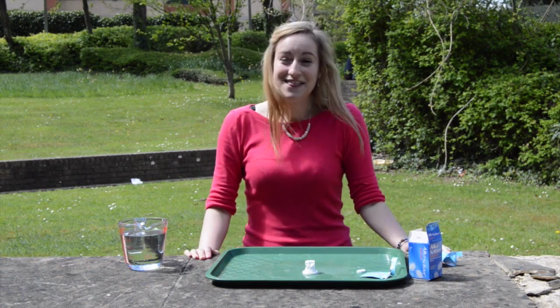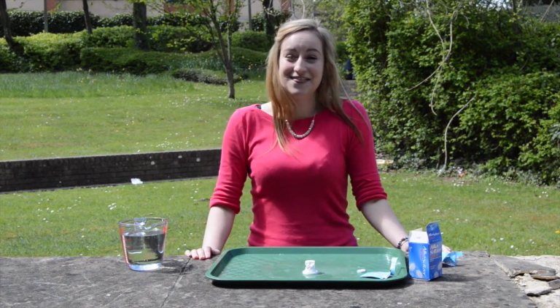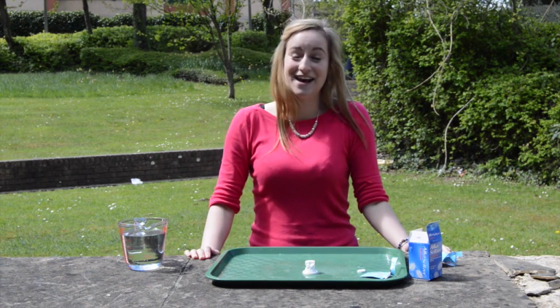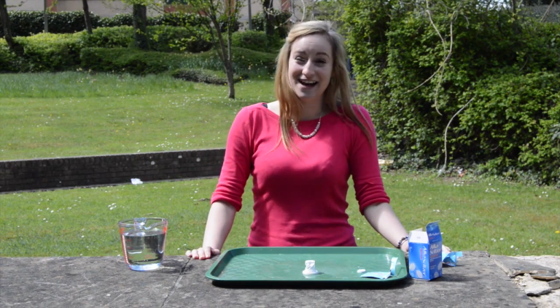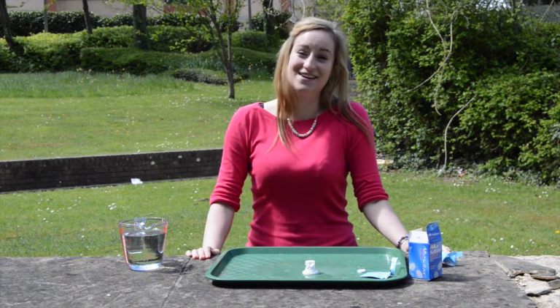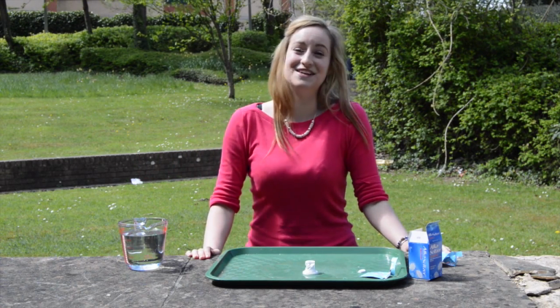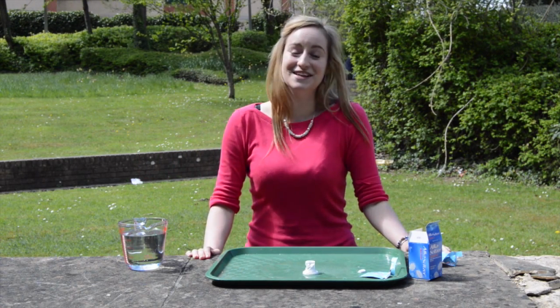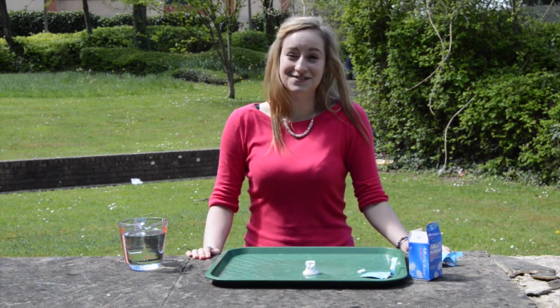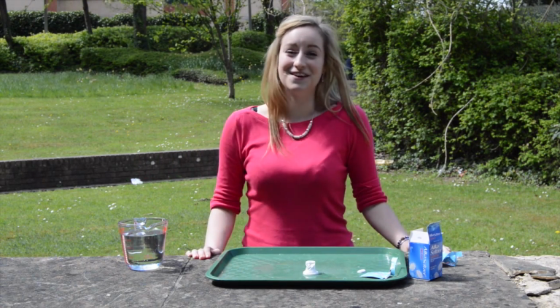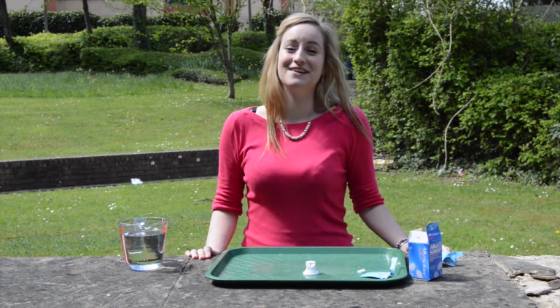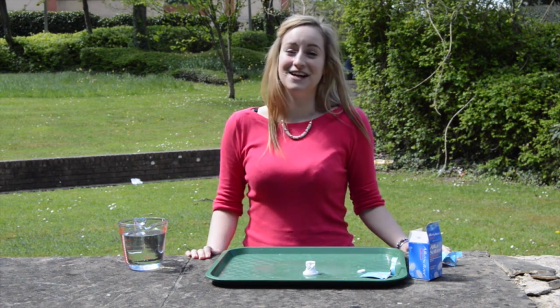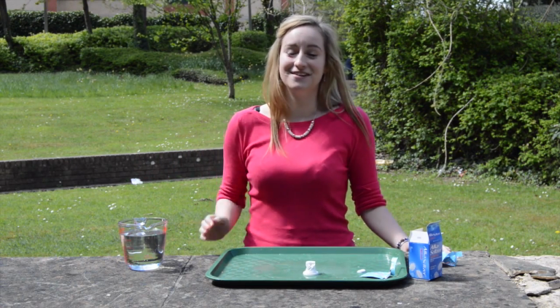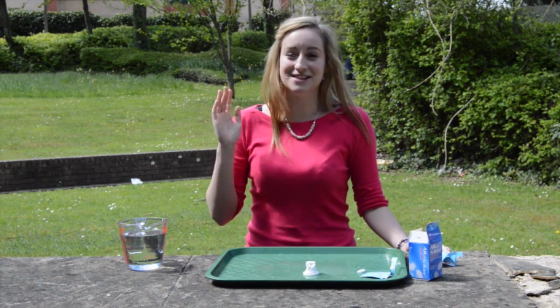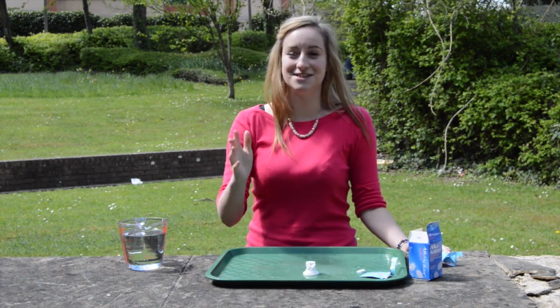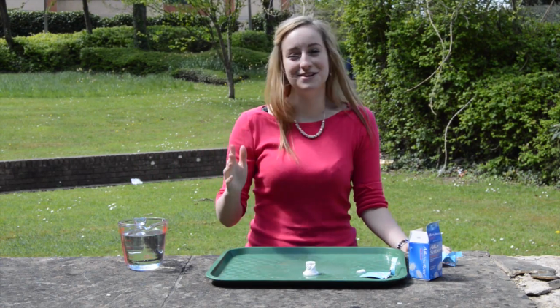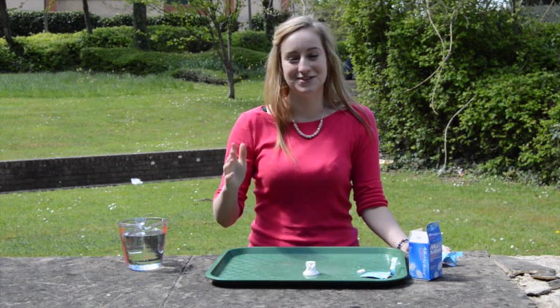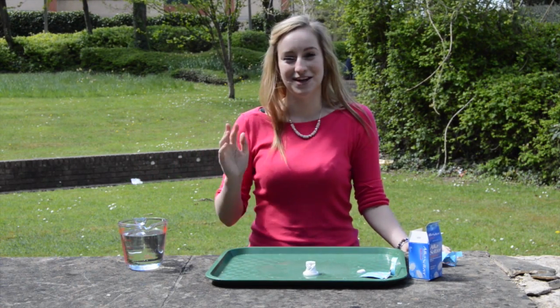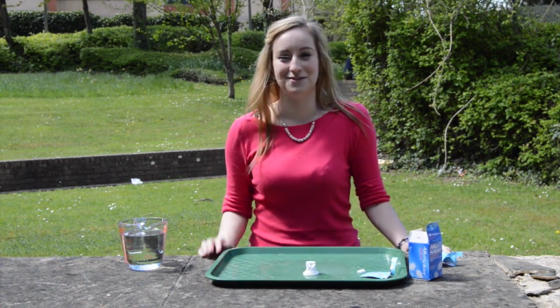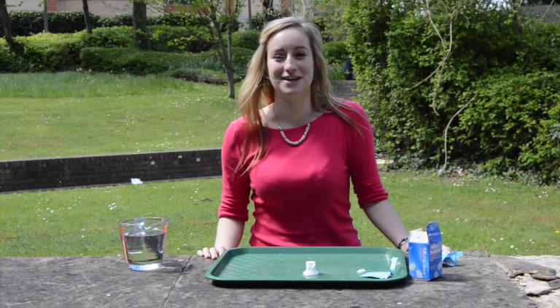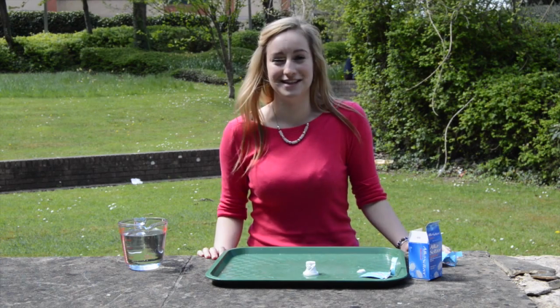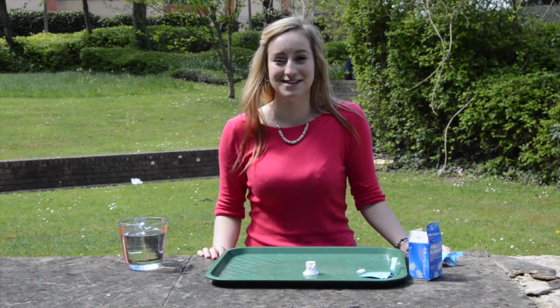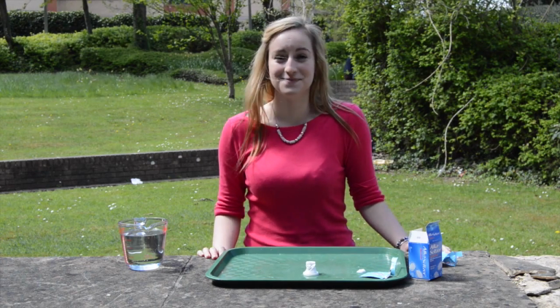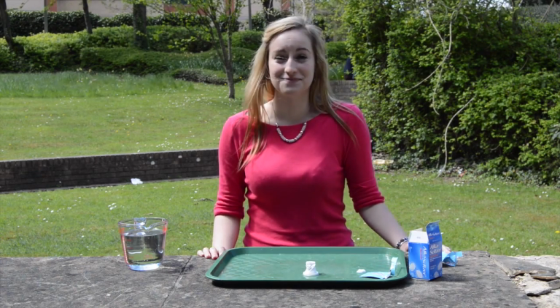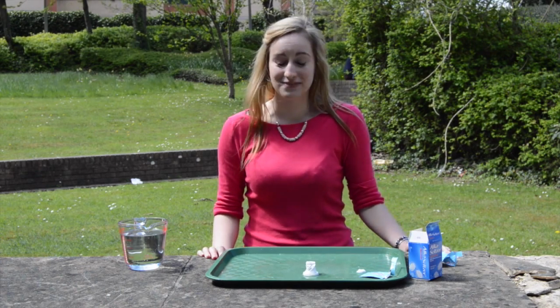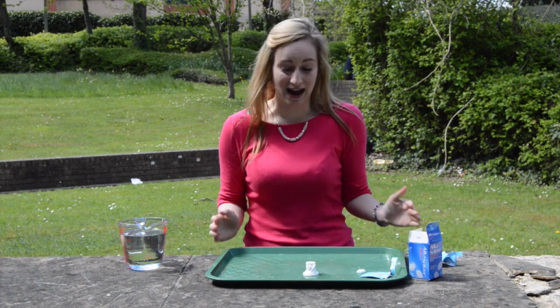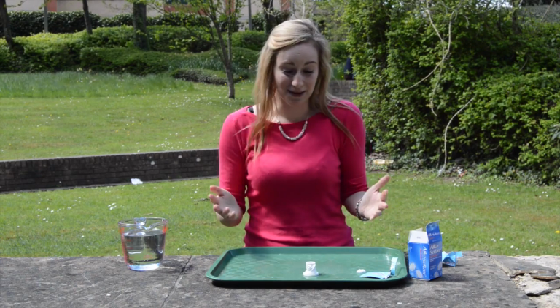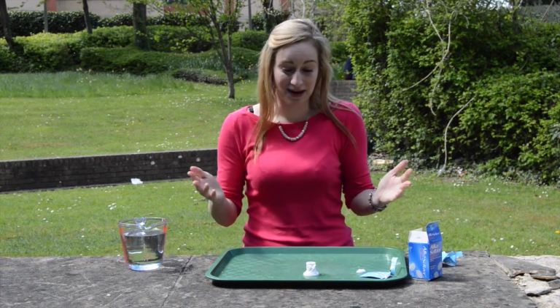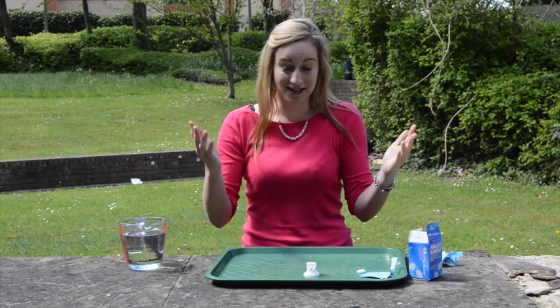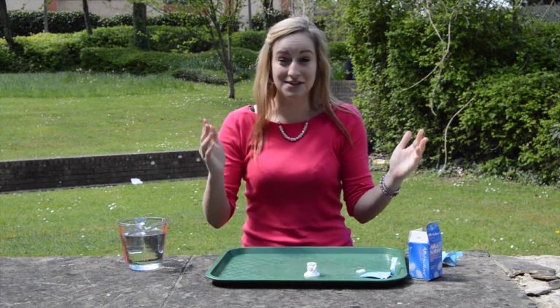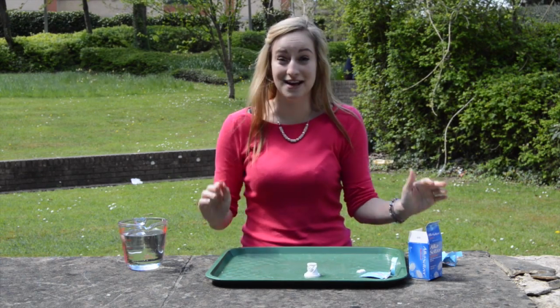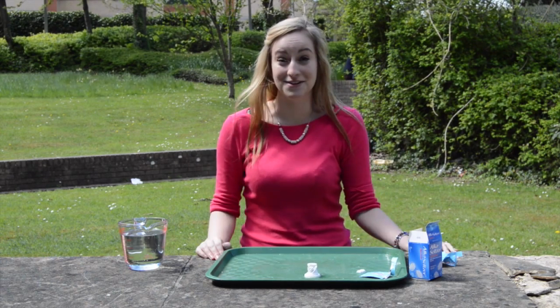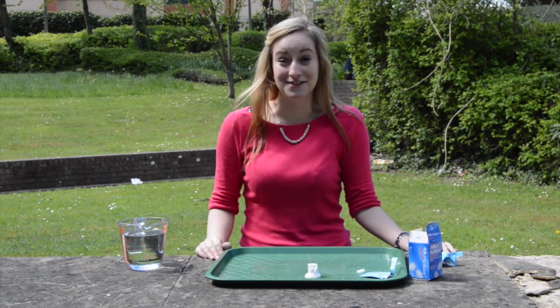There you have it, your very own do-it-yourself rocket. How high can you get yours?